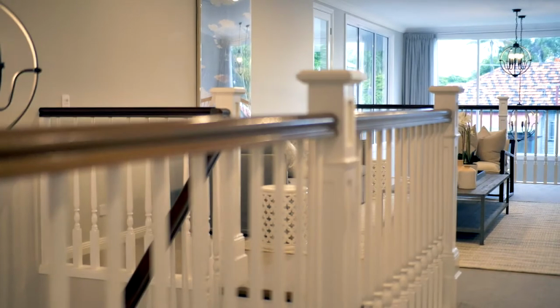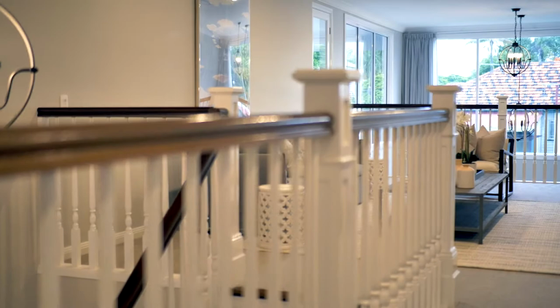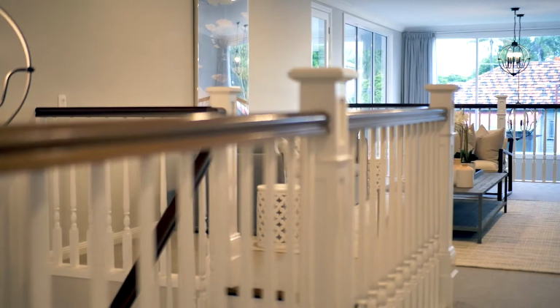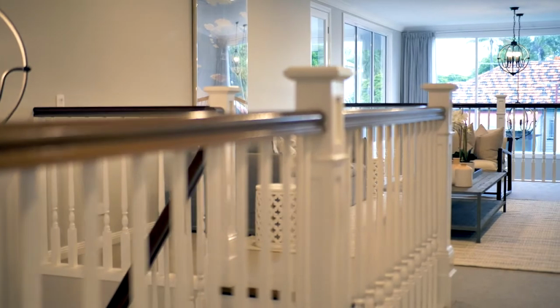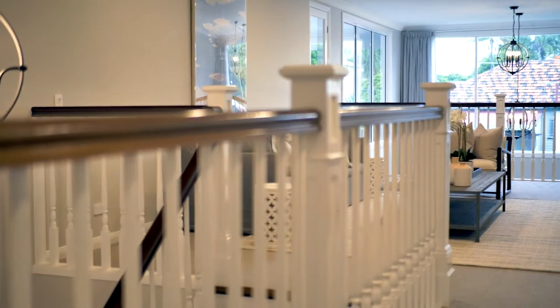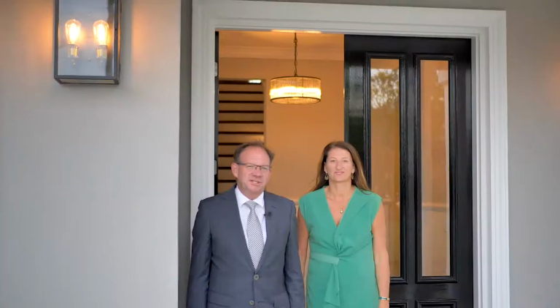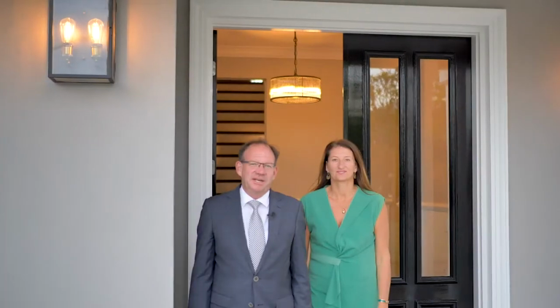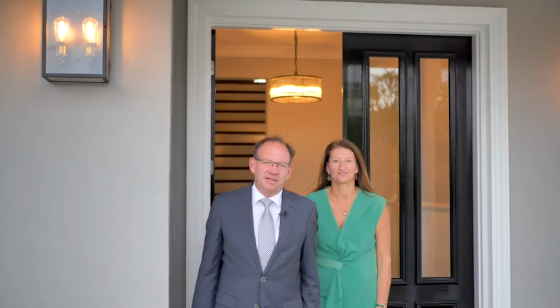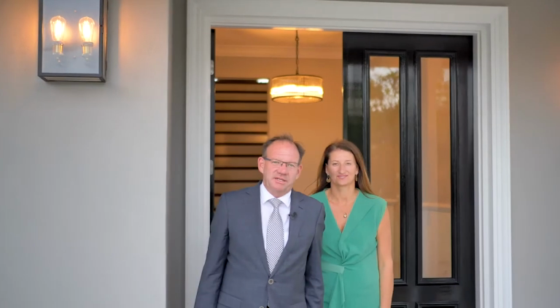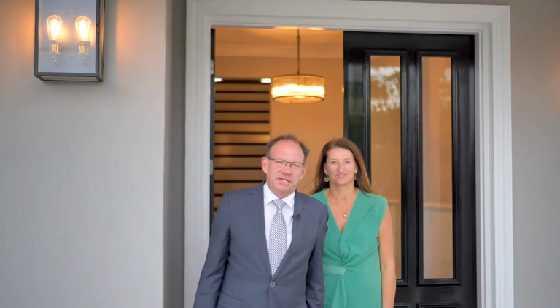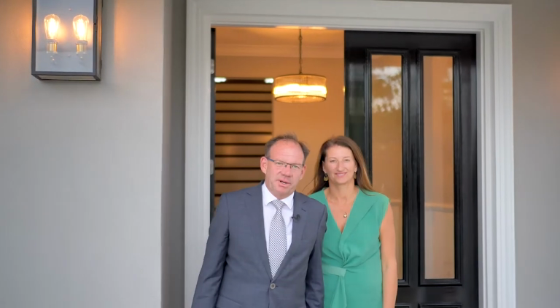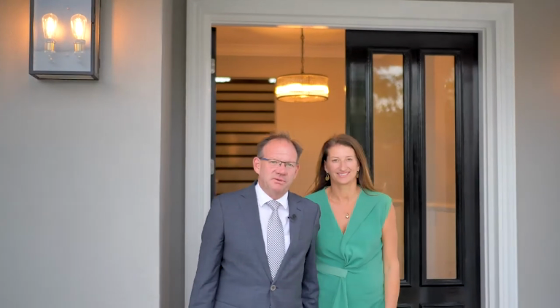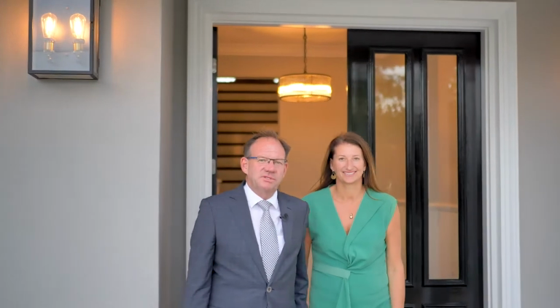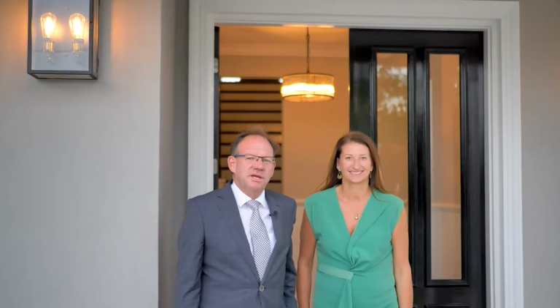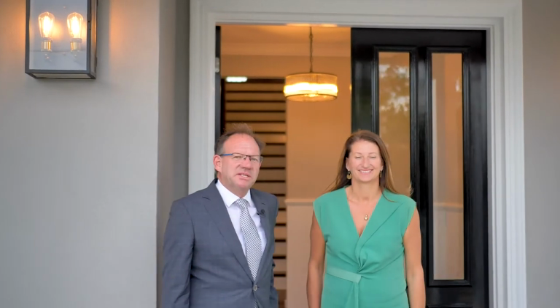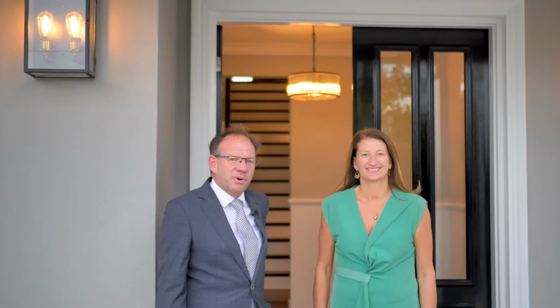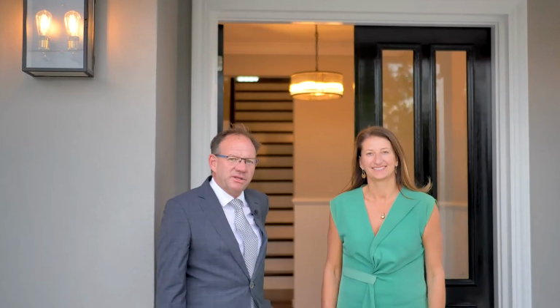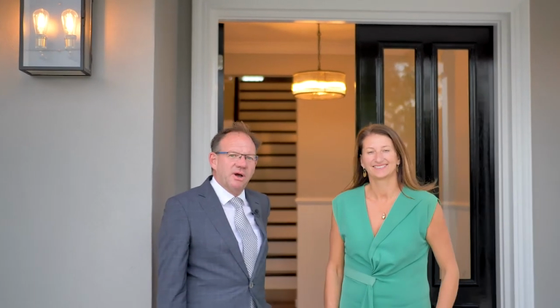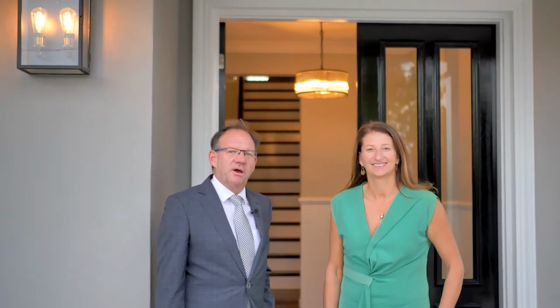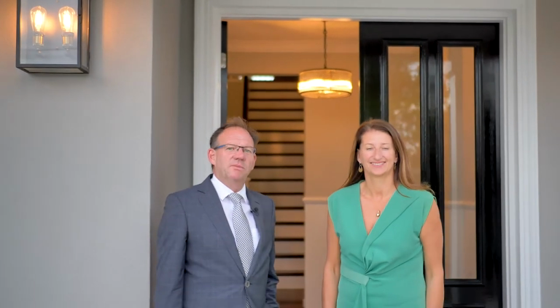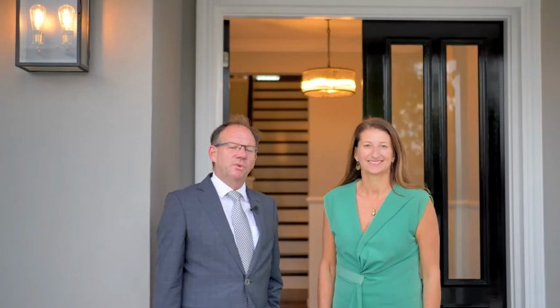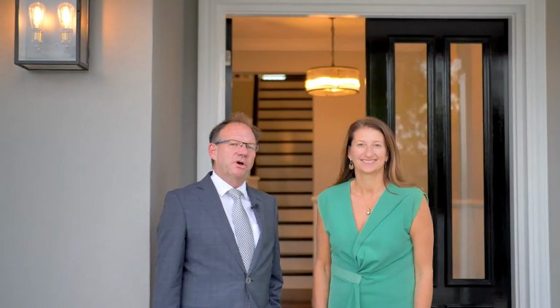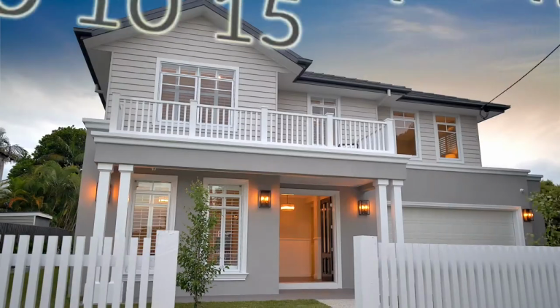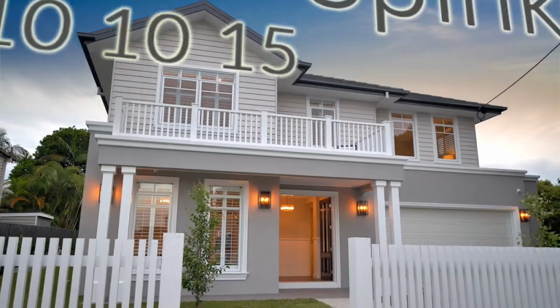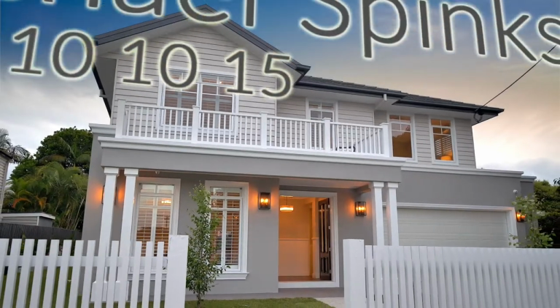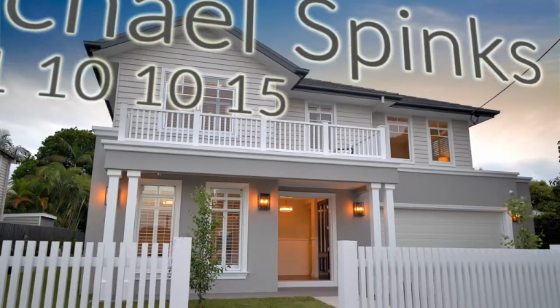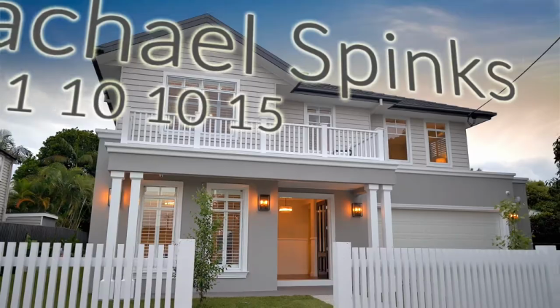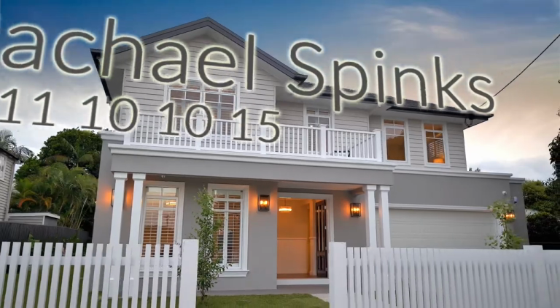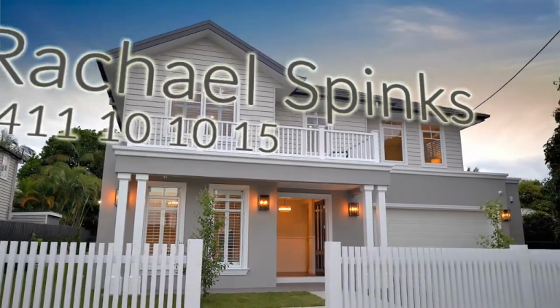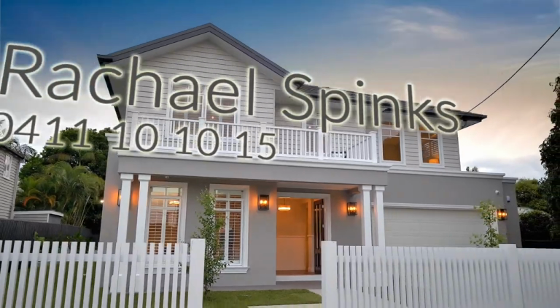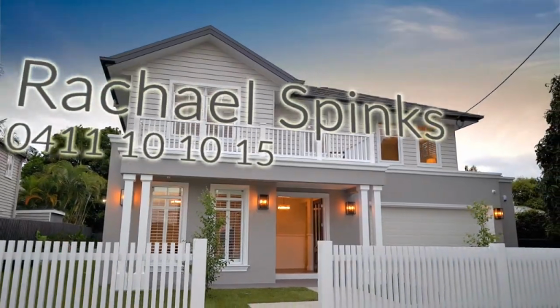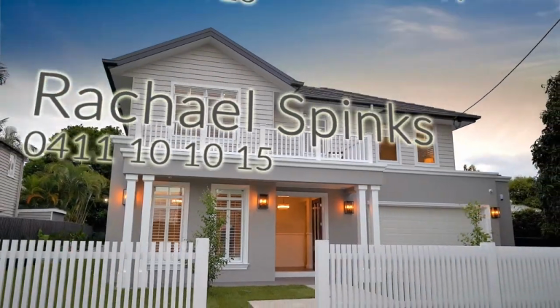Sleek, stylish and elegantly composed, this brand new home will not disappoint.